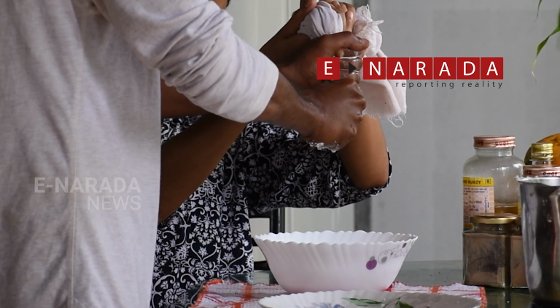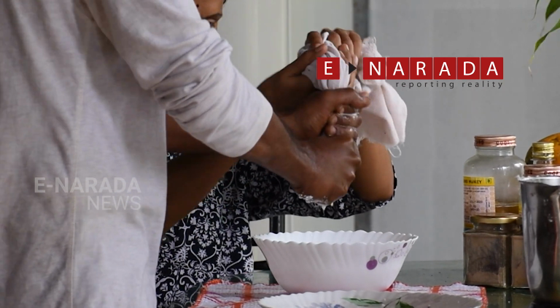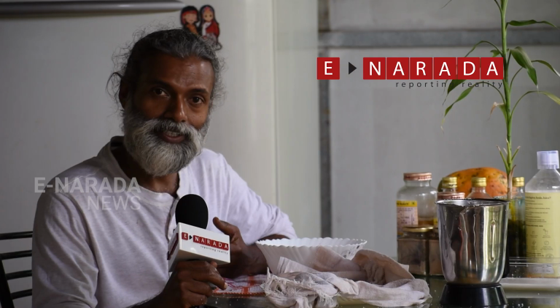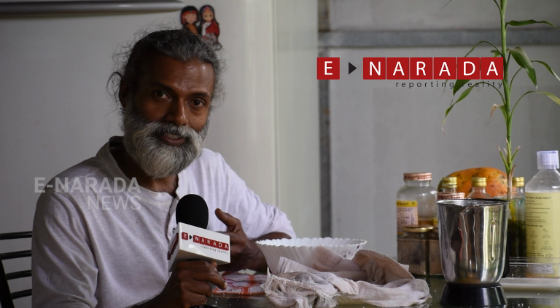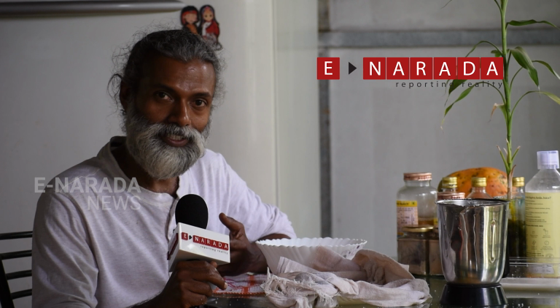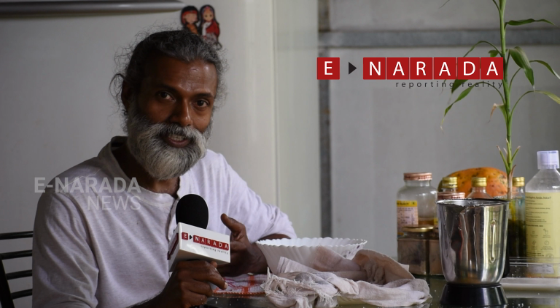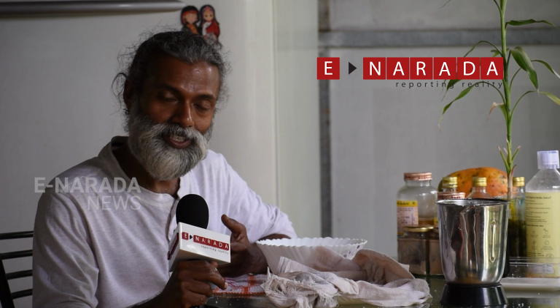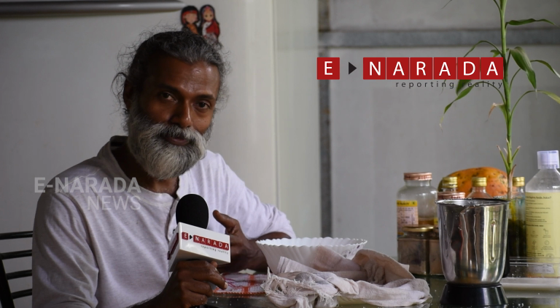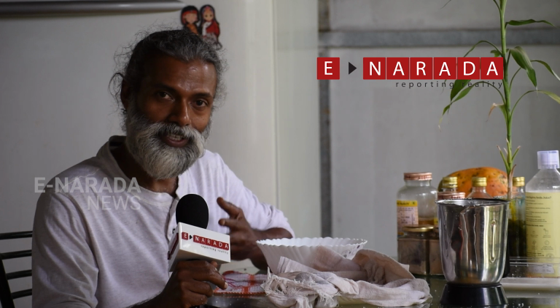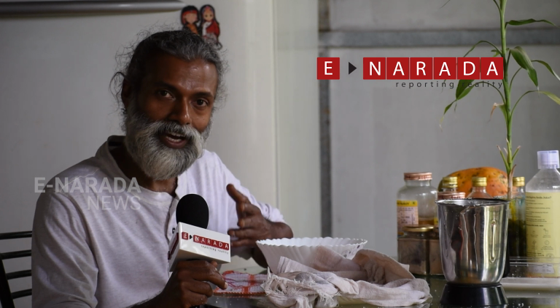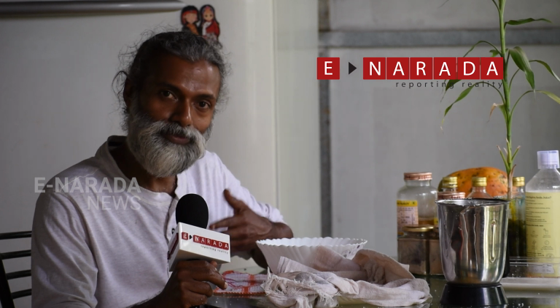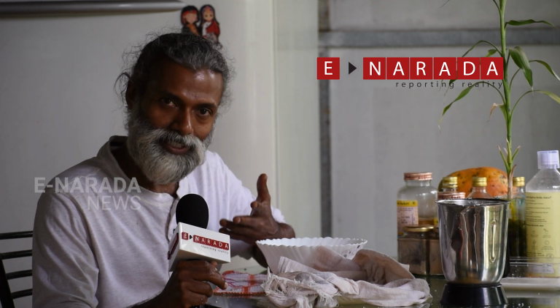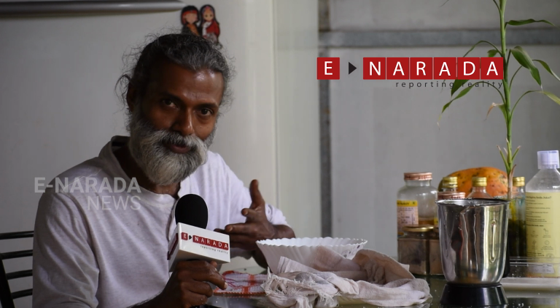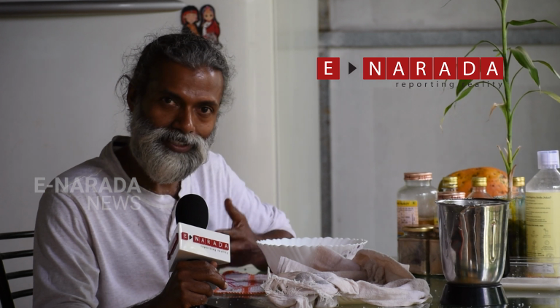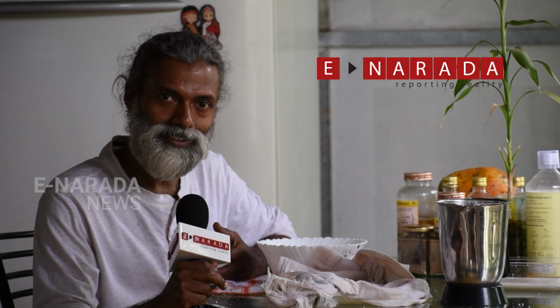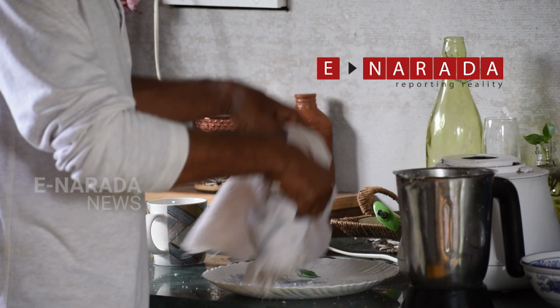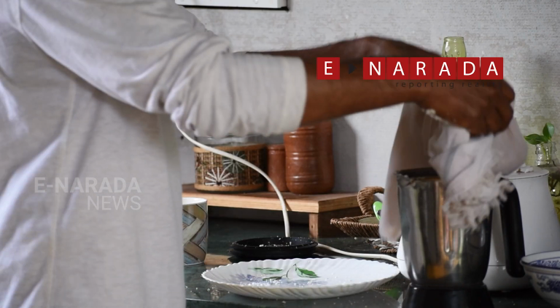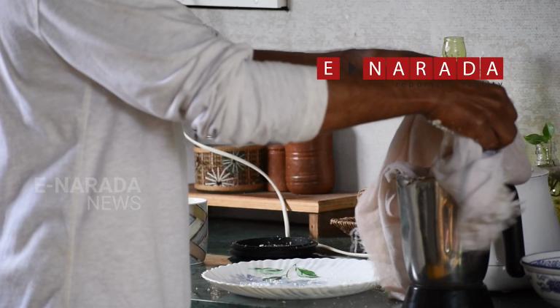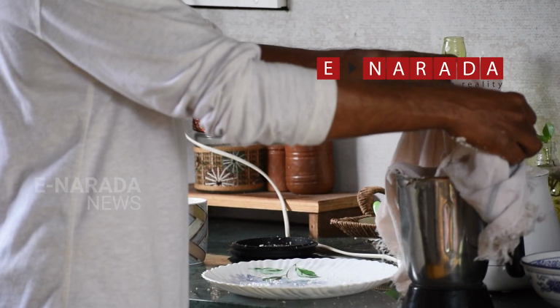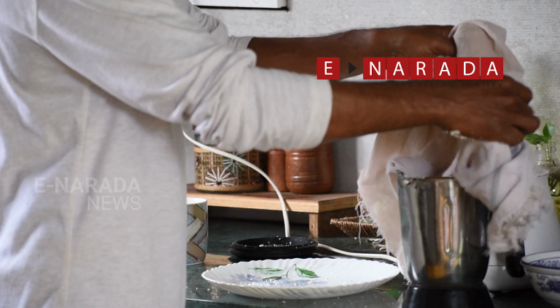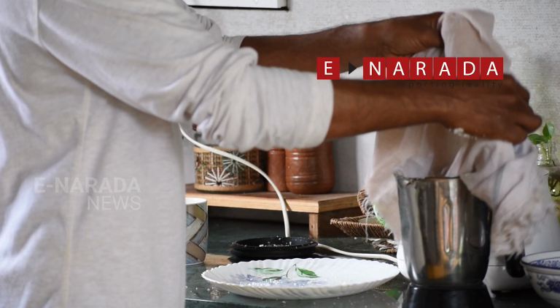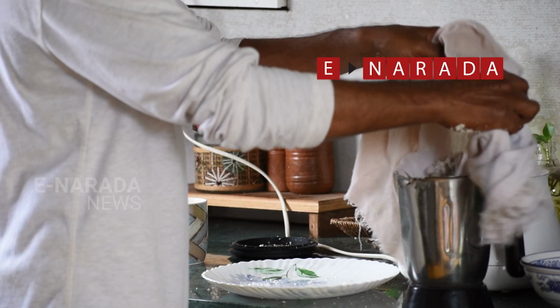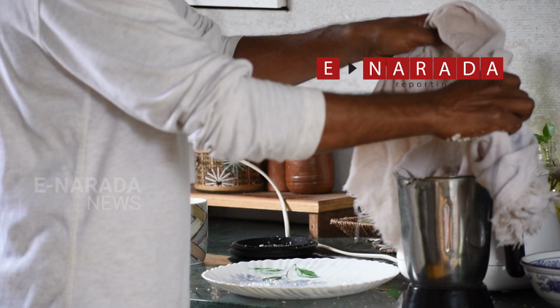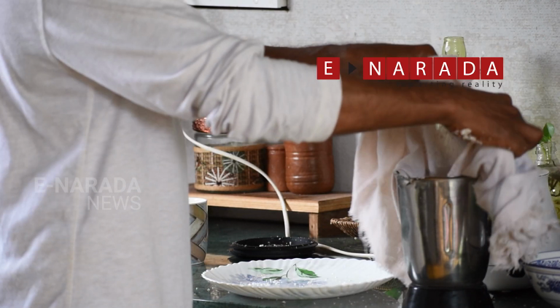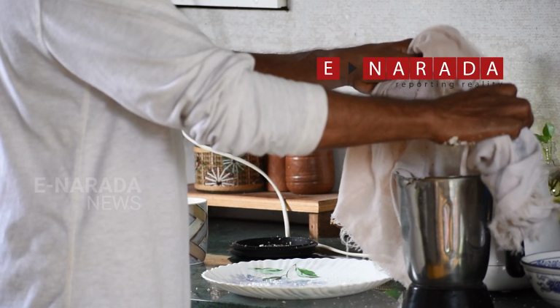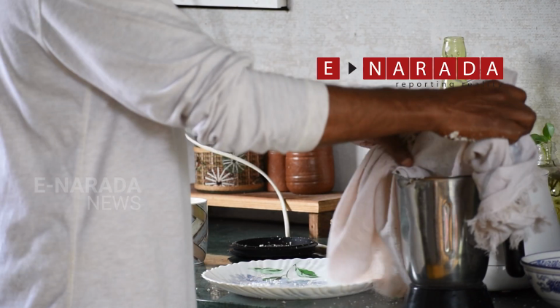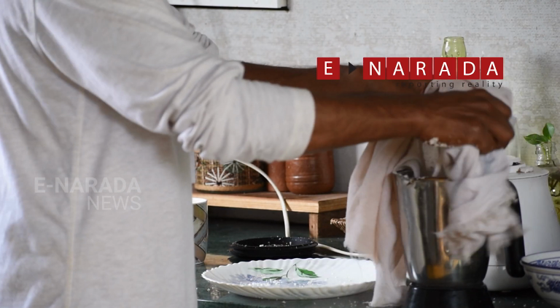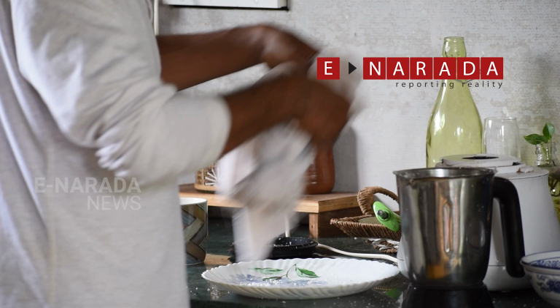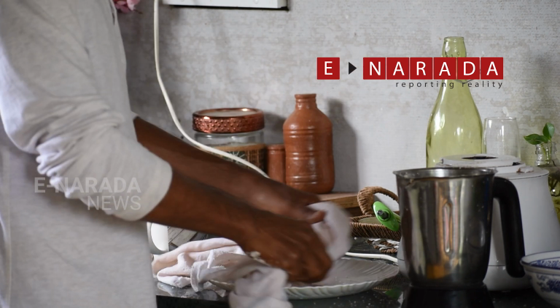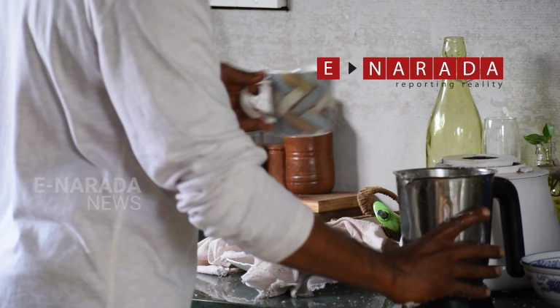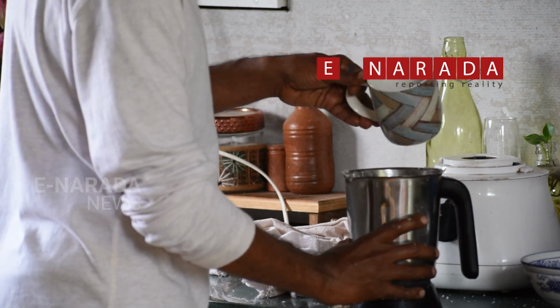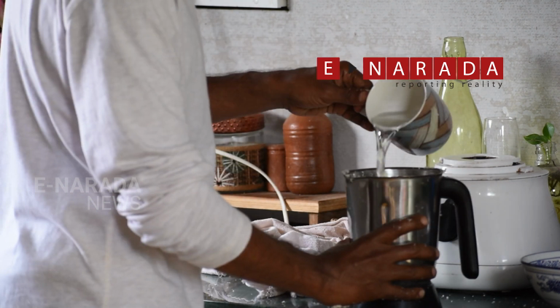In this third step, we add further water and then do the grinding one more time and then extract the milk.